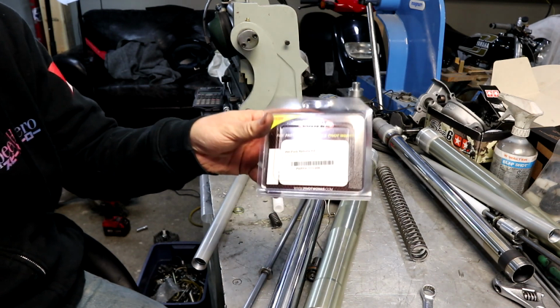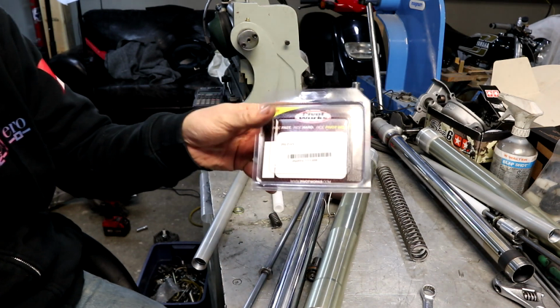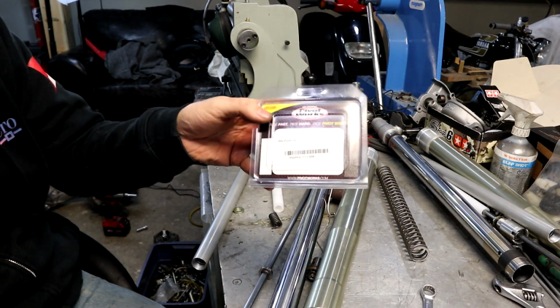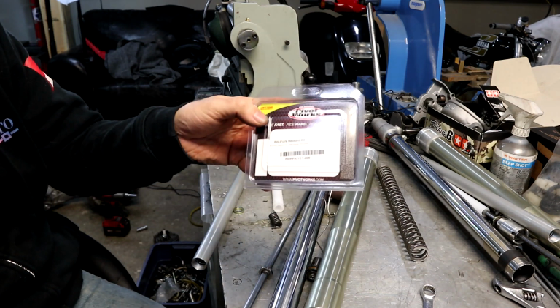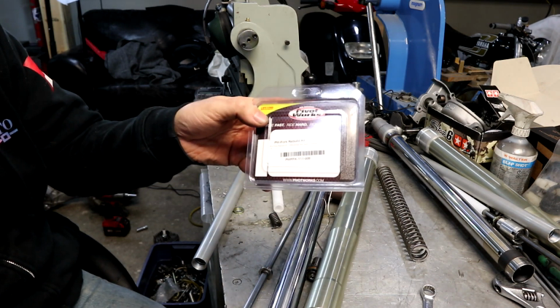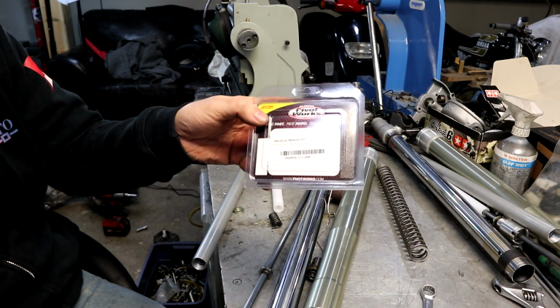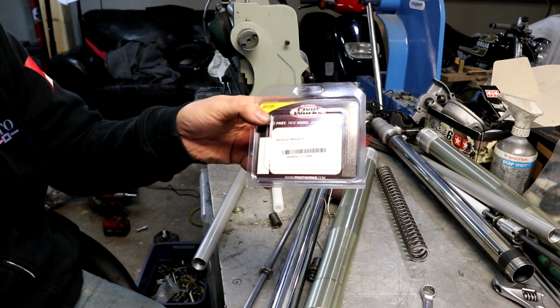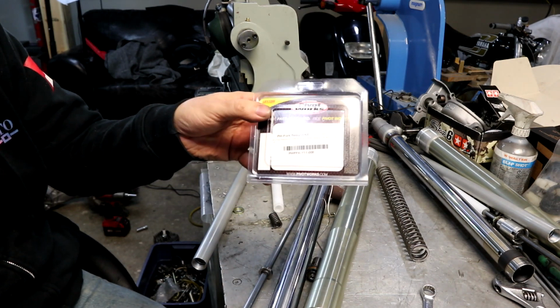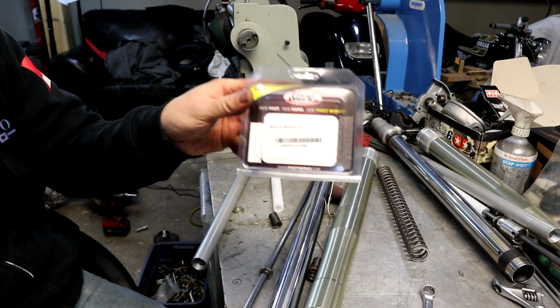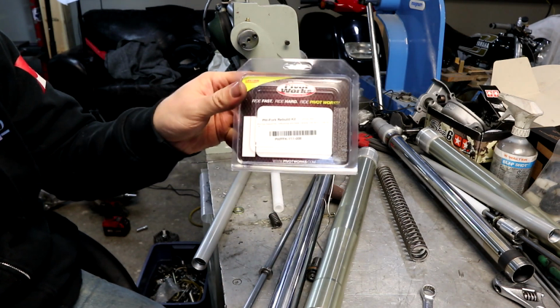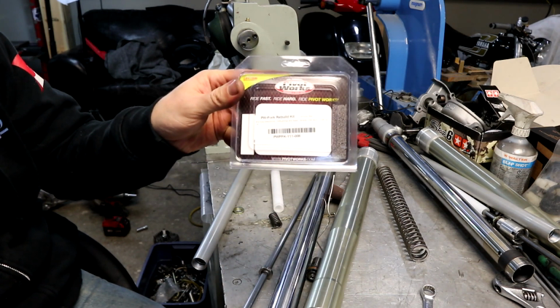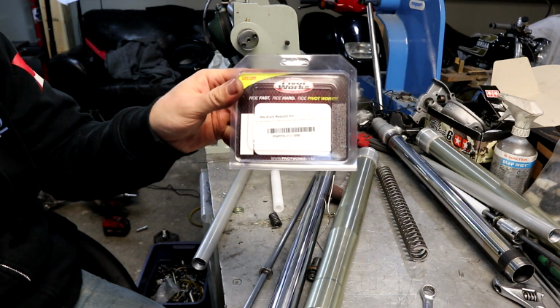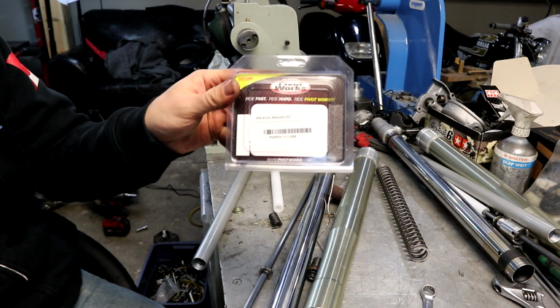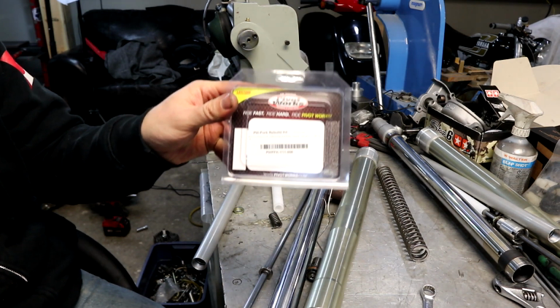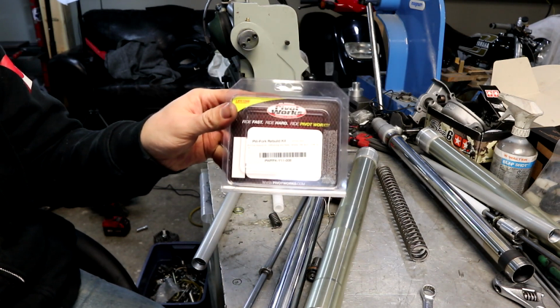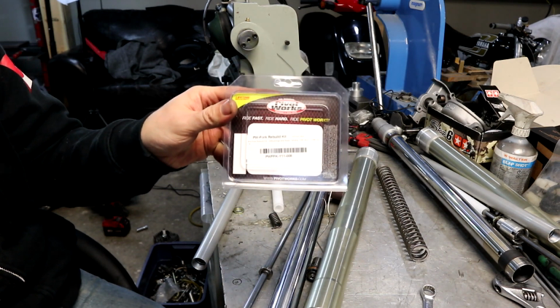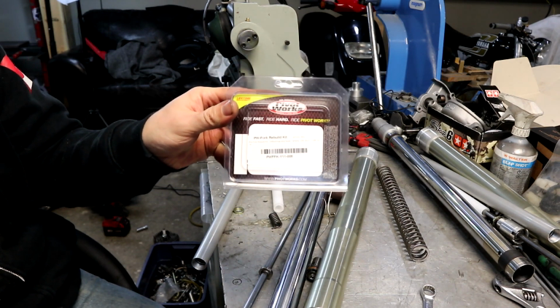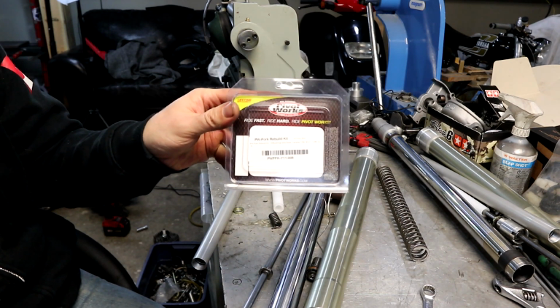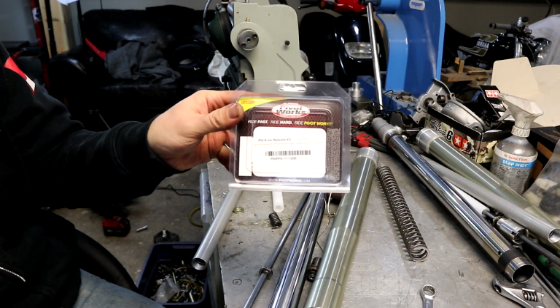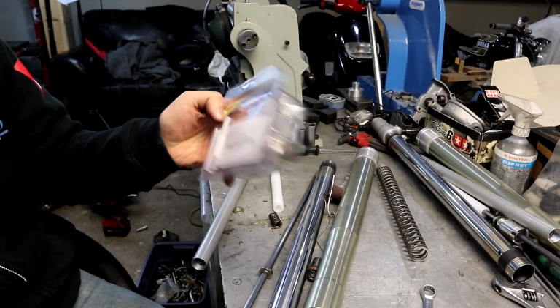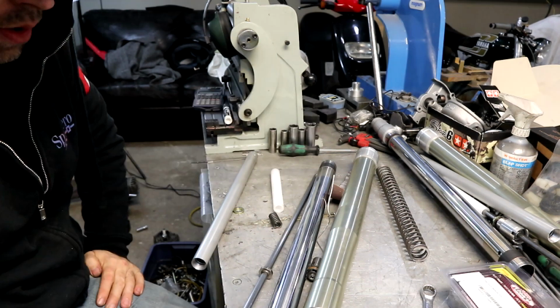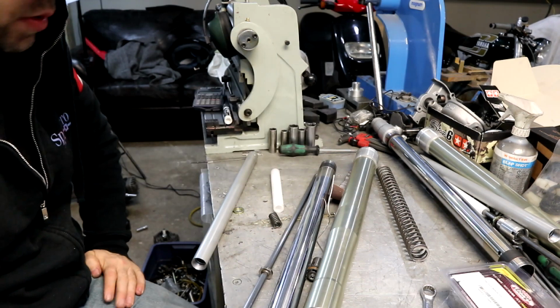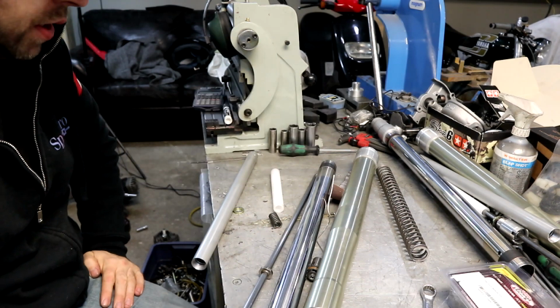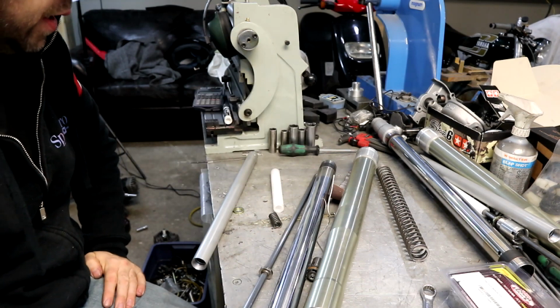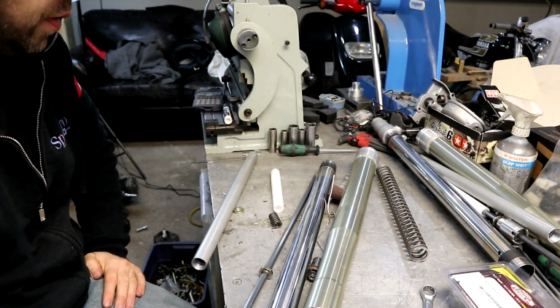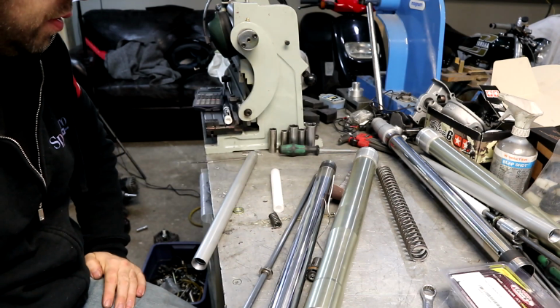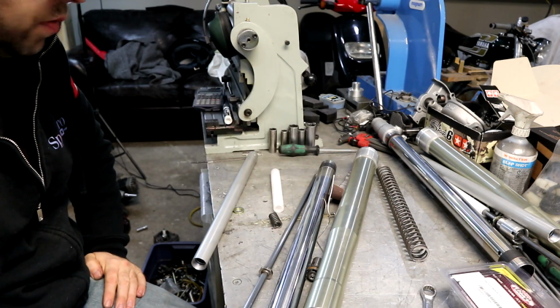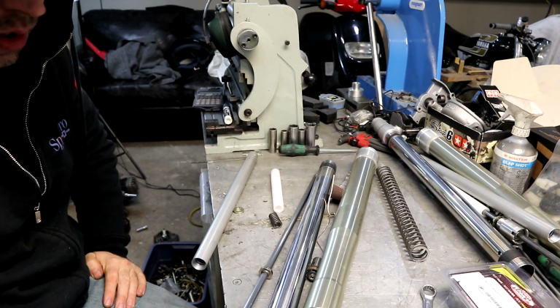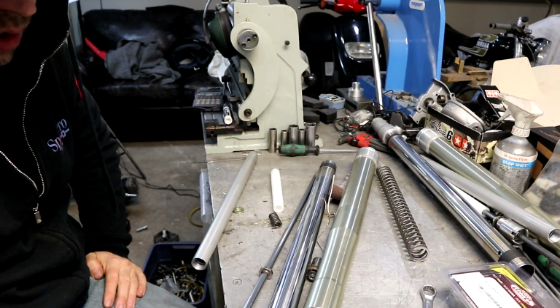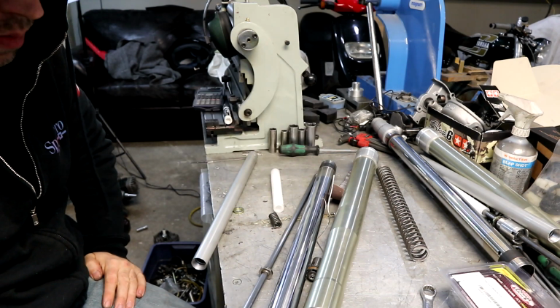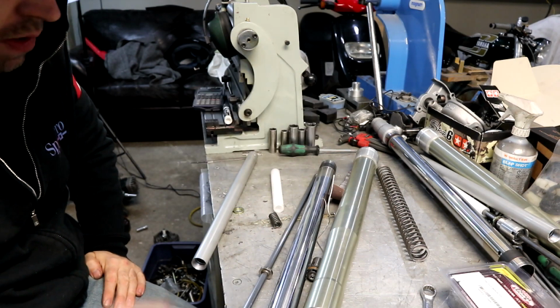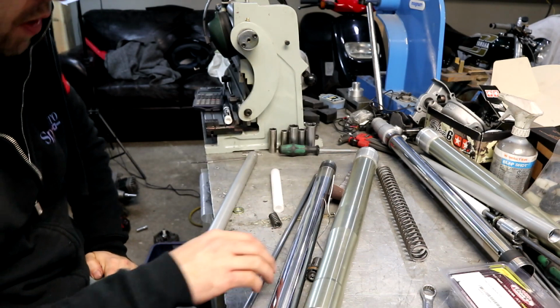This is a PivotWorks rebuild kit — that's the part number. So getting down into the meat of it.